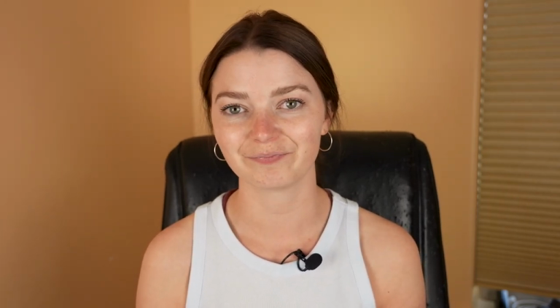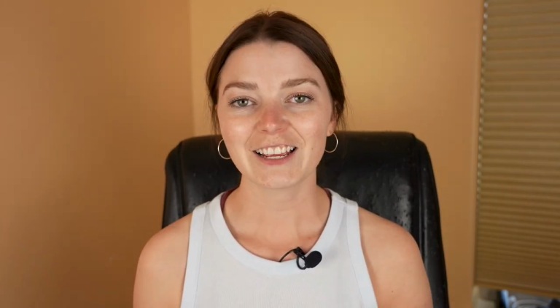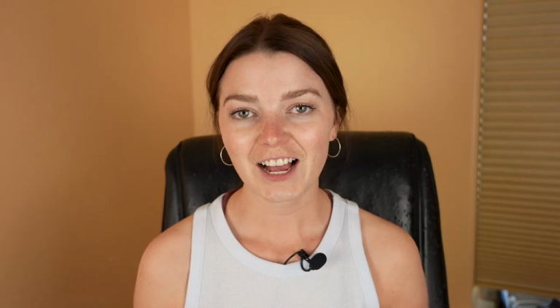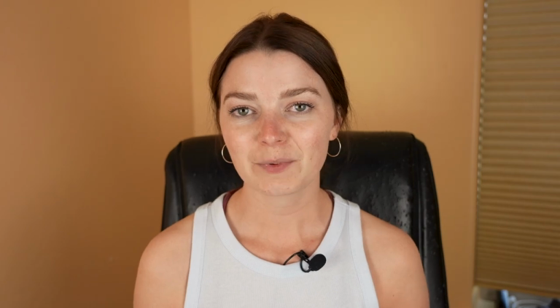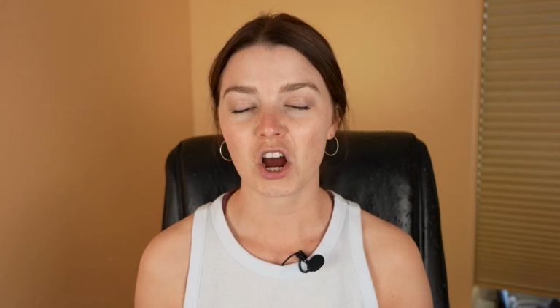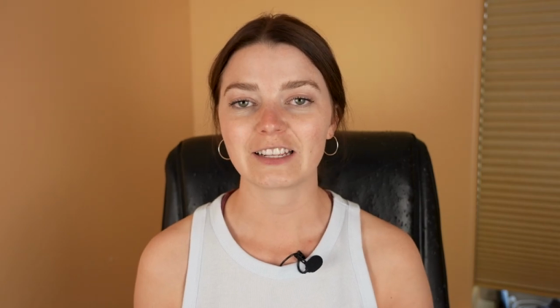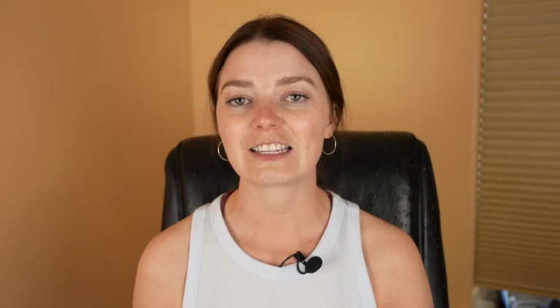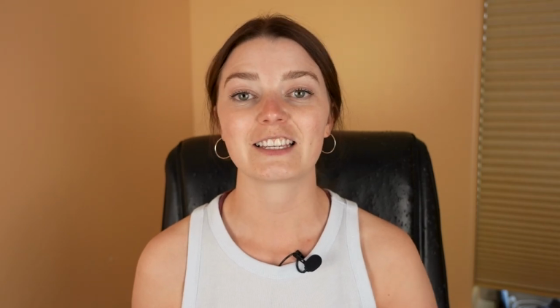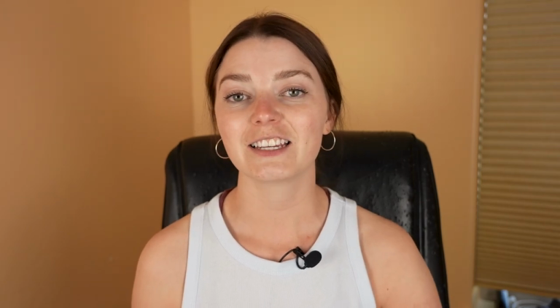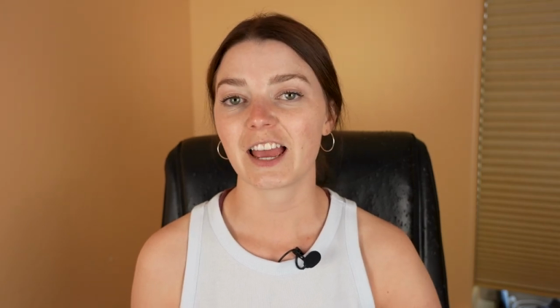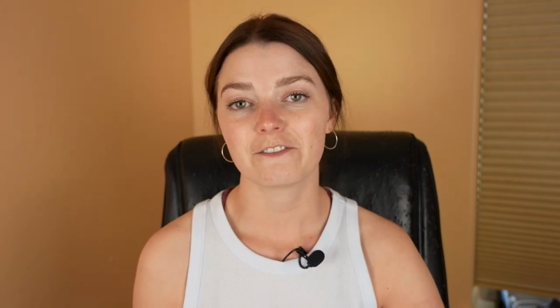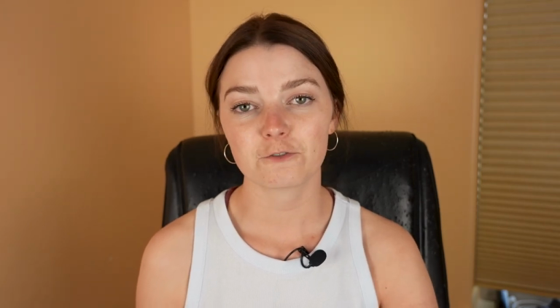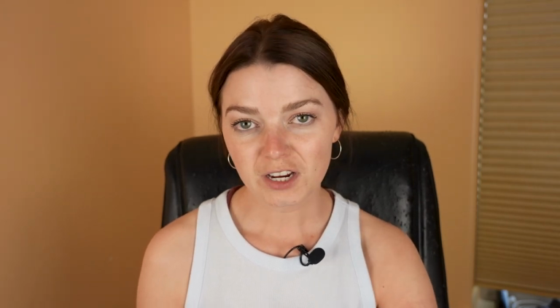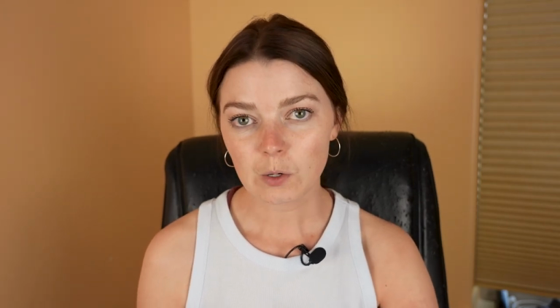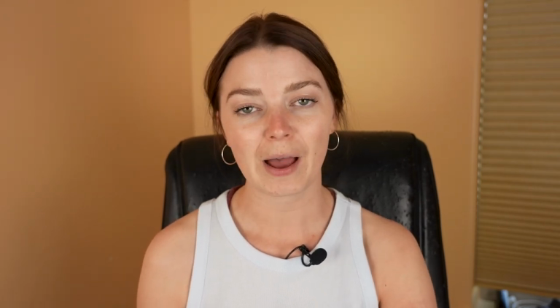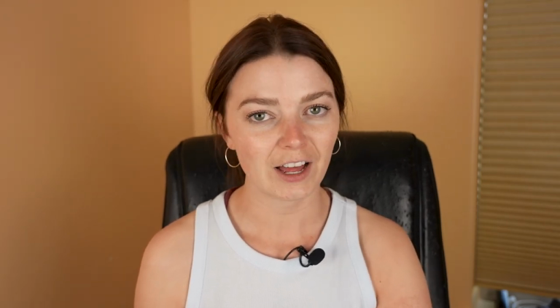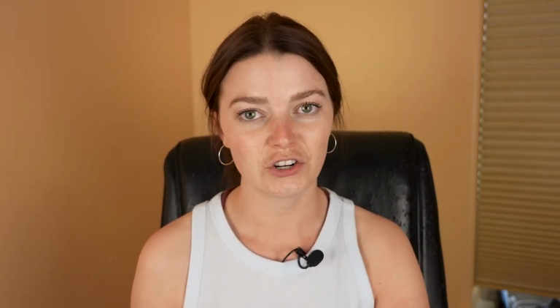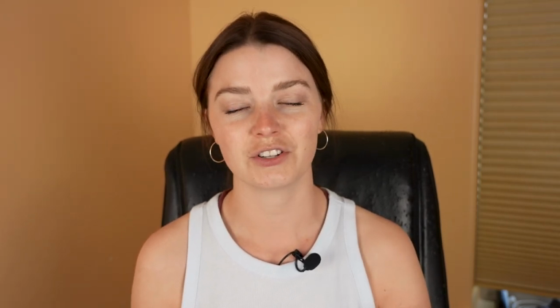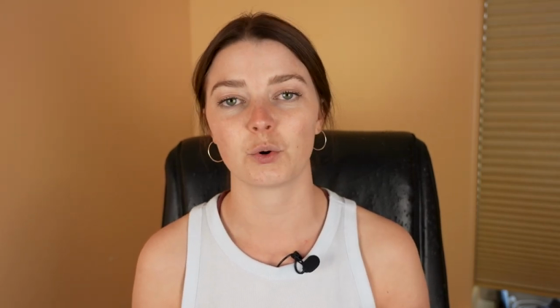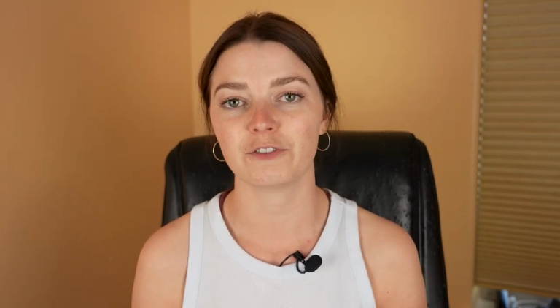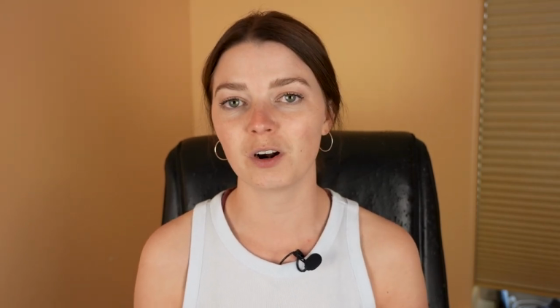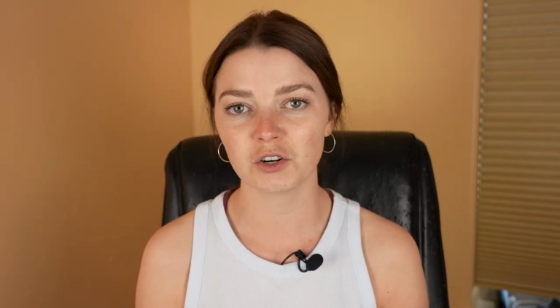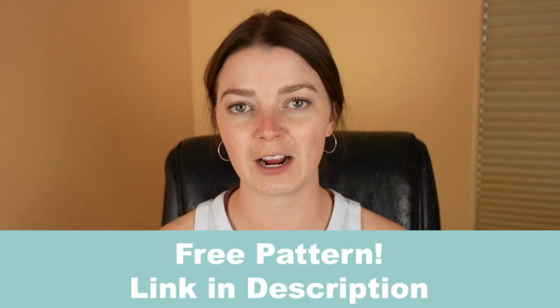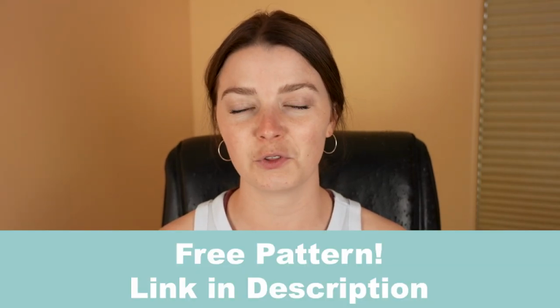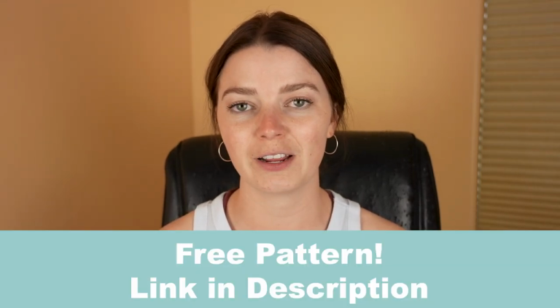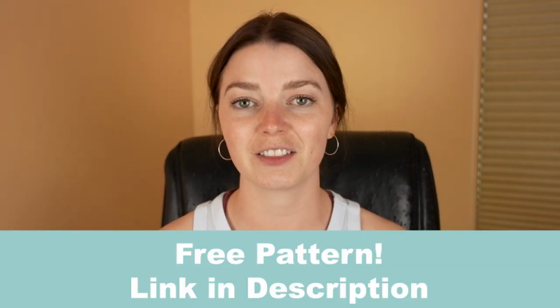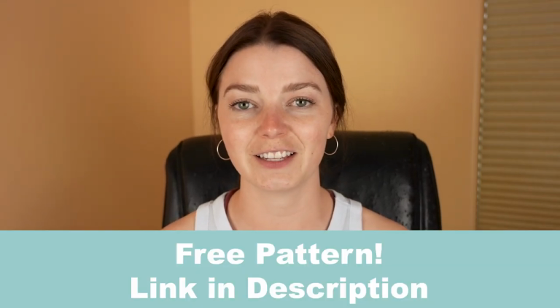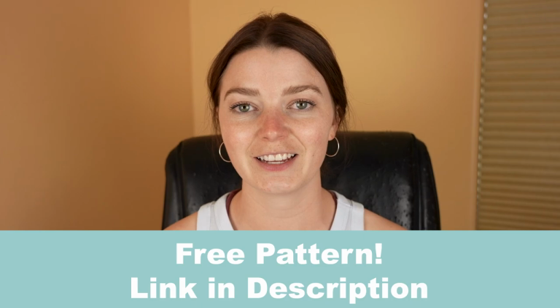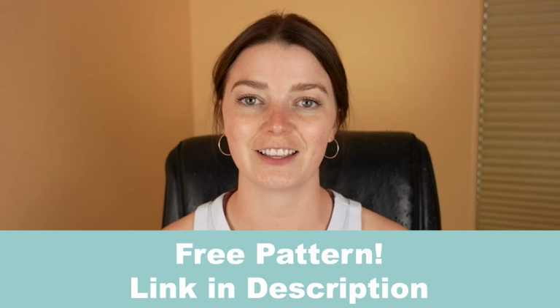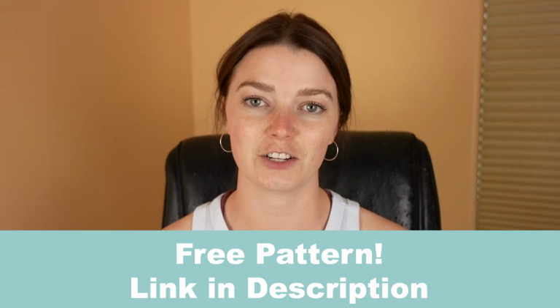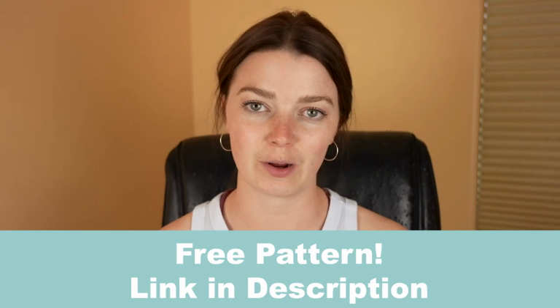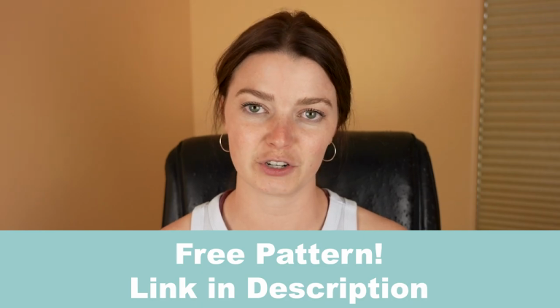And last but not least, this is a free pattern. So if you want to go download it, the link is in the description.